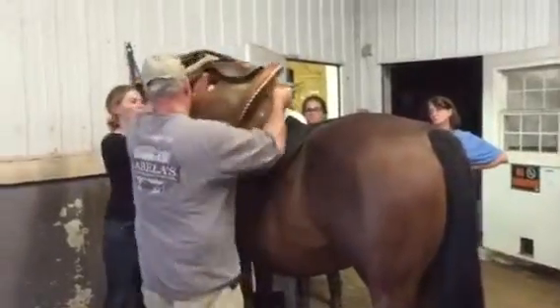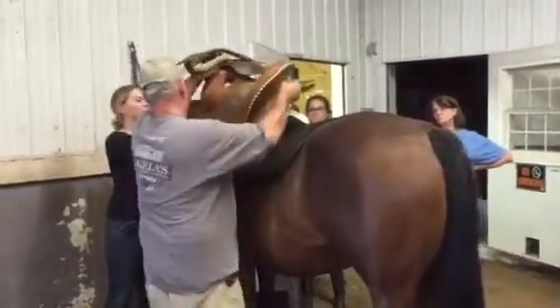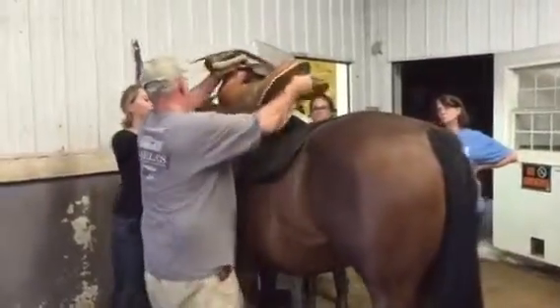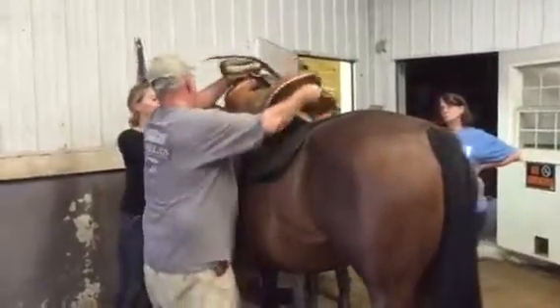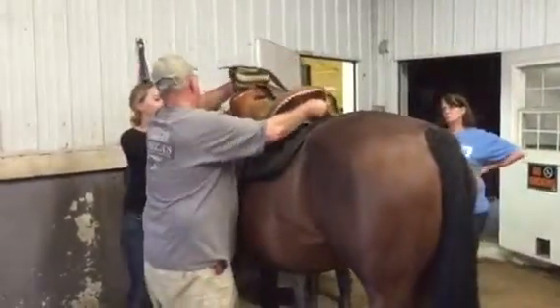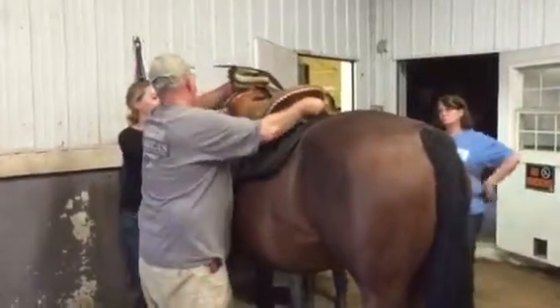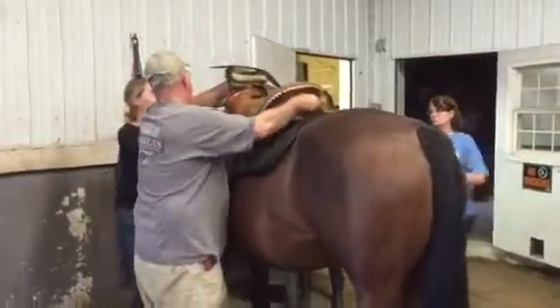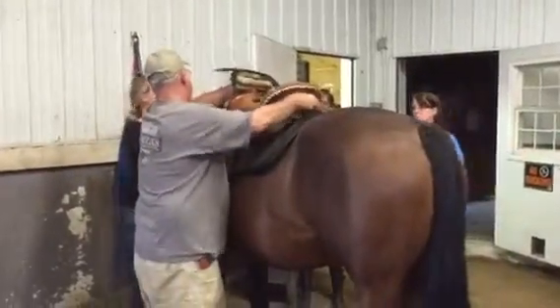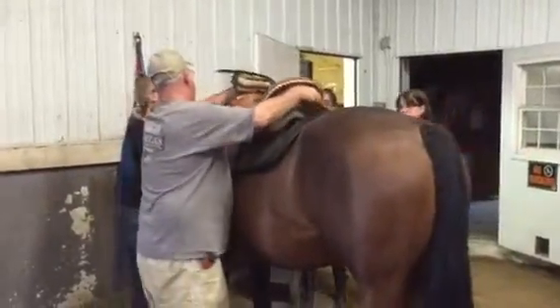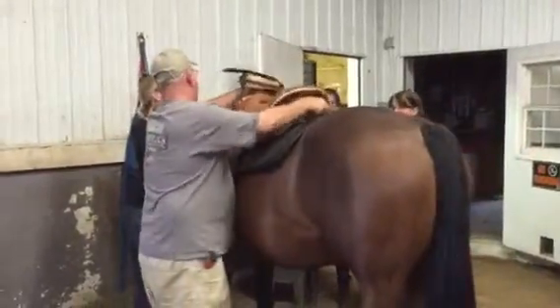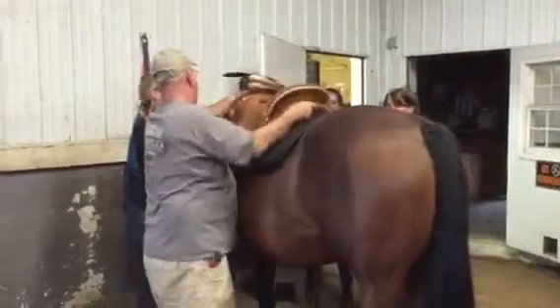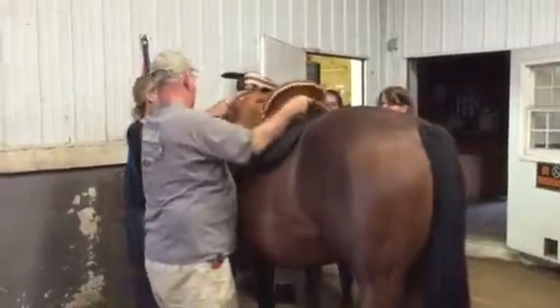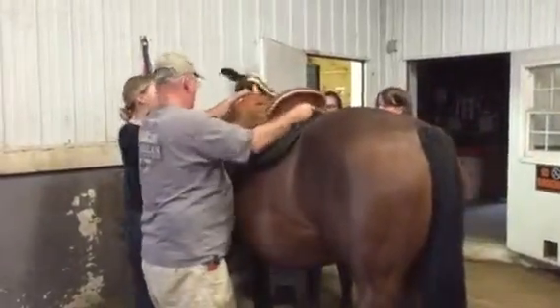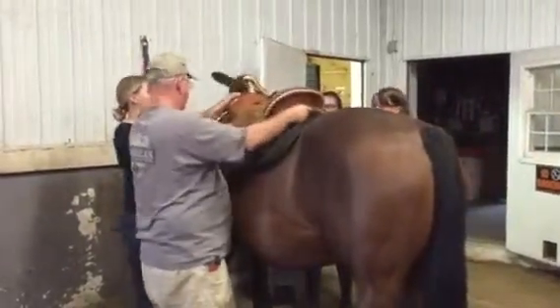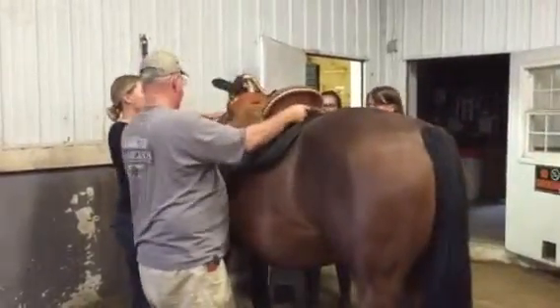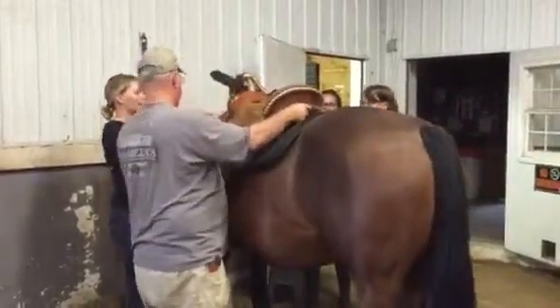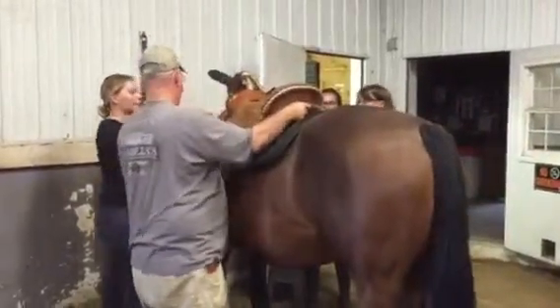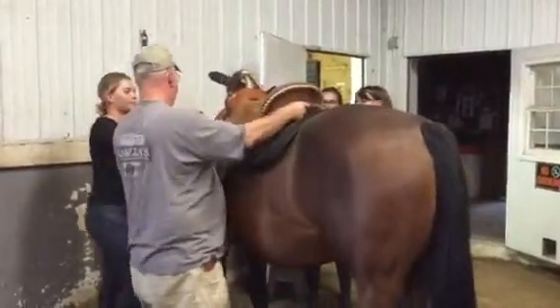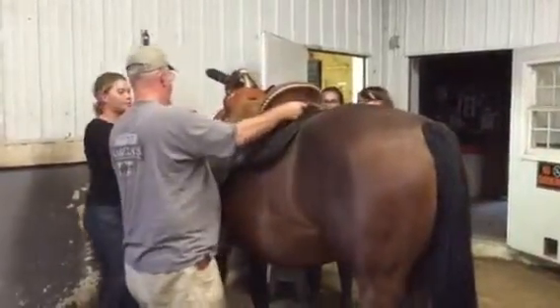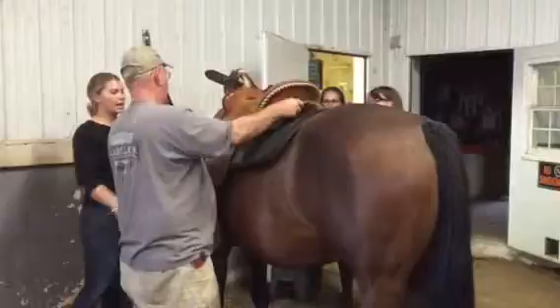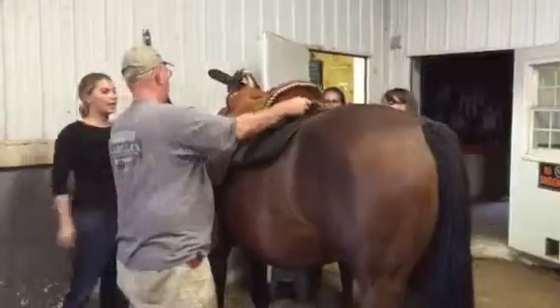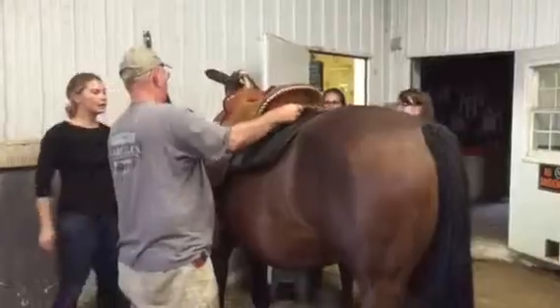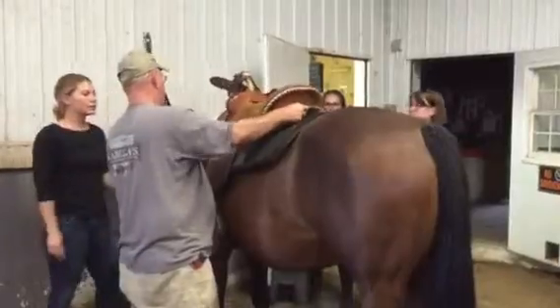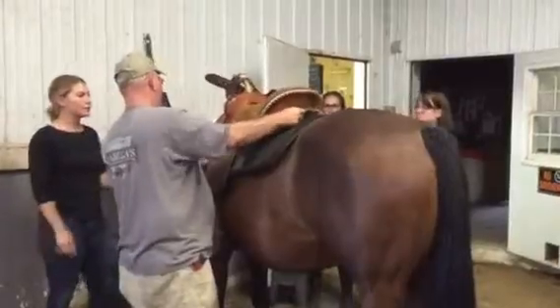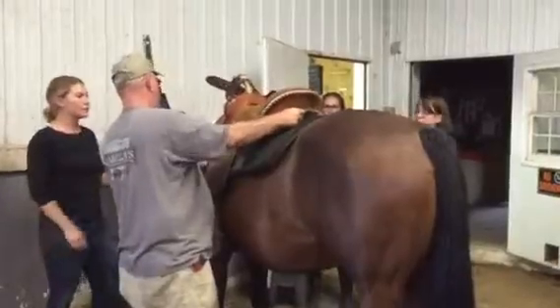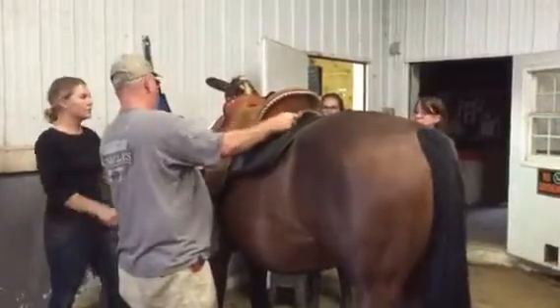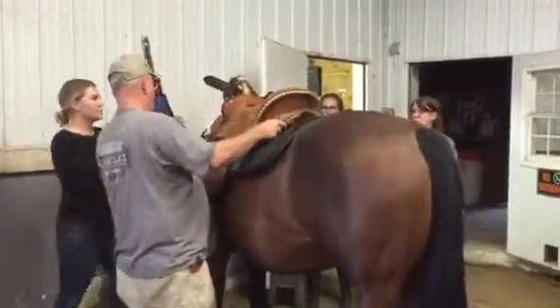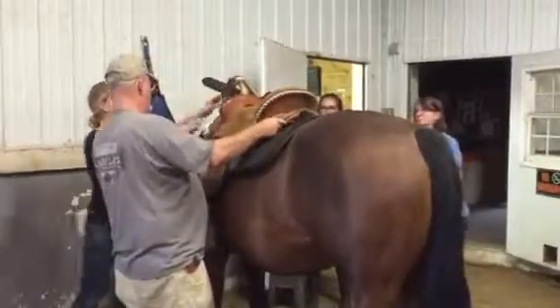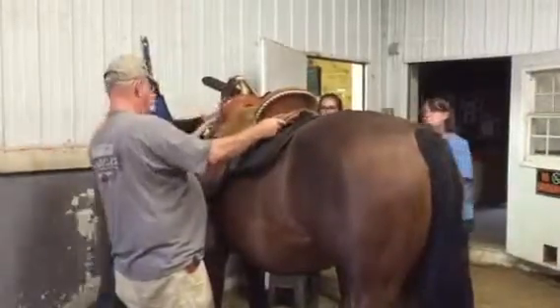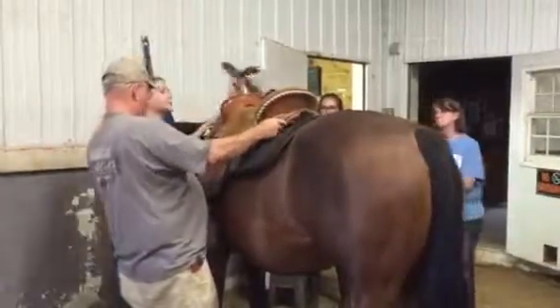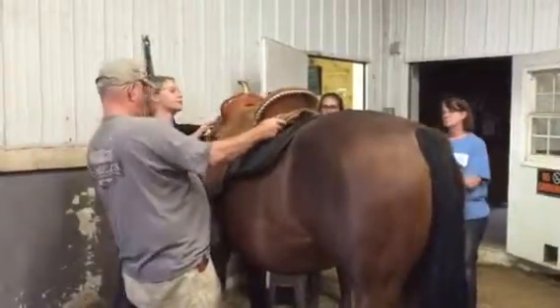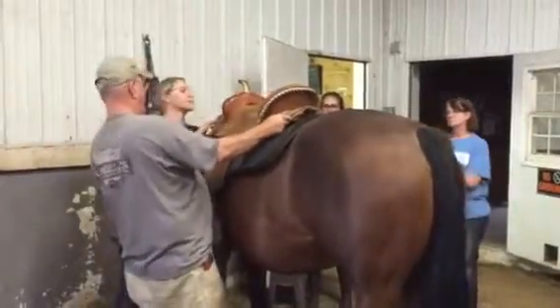At first, it takes a little bit of practice to get it on without sliding the saddle pad around, but Skip is a pro.